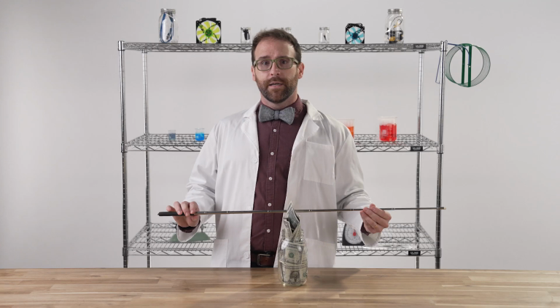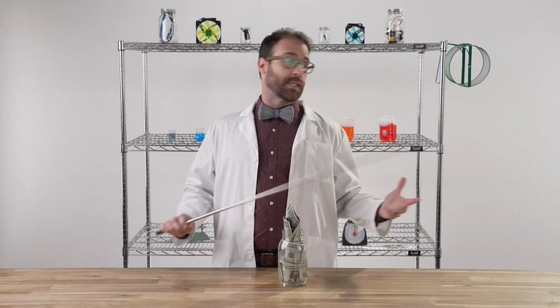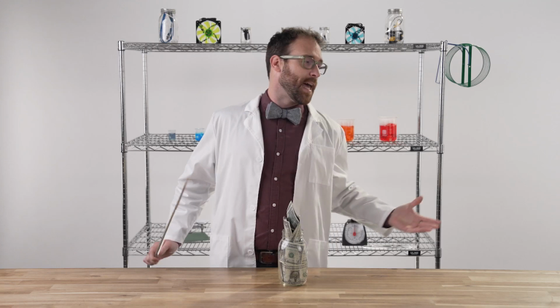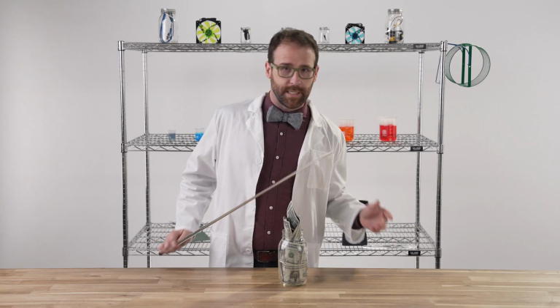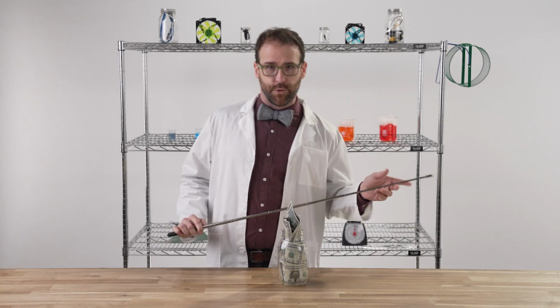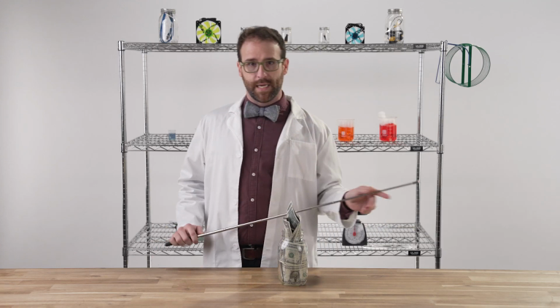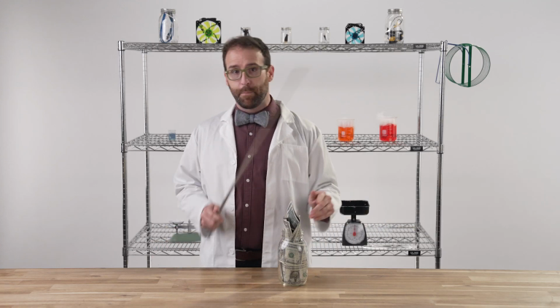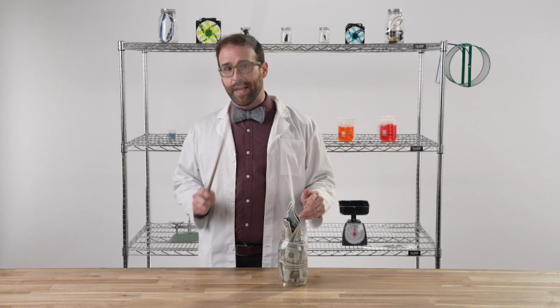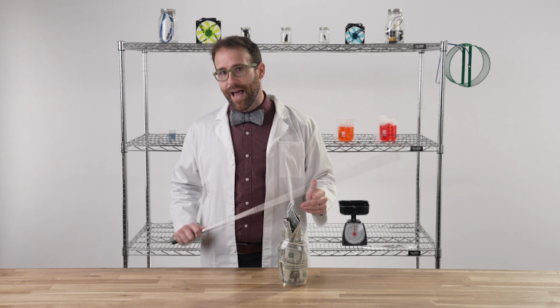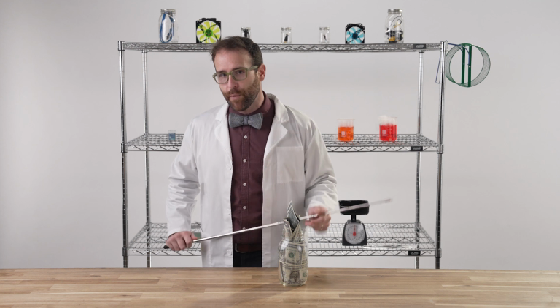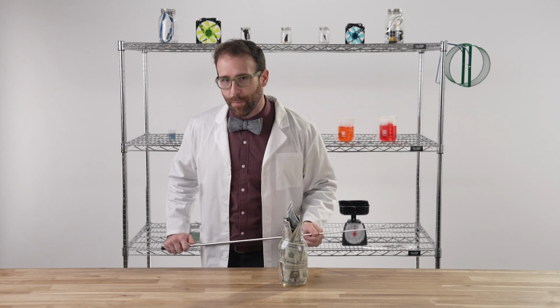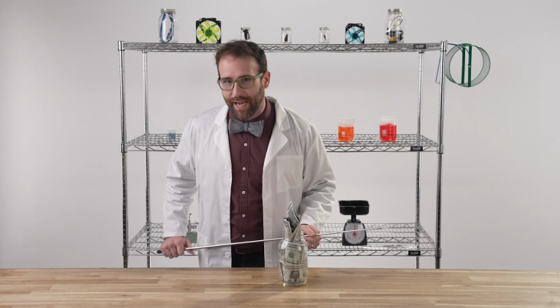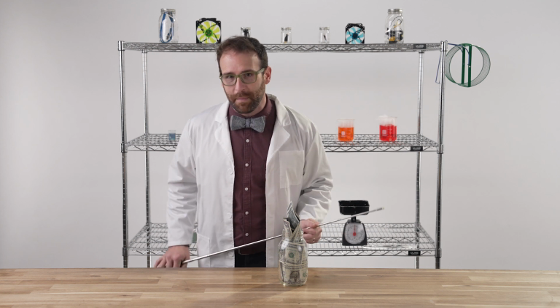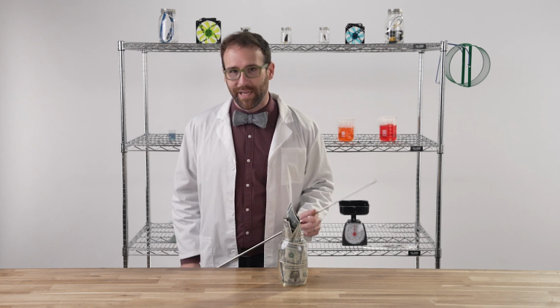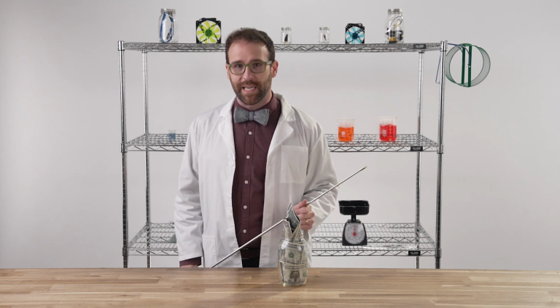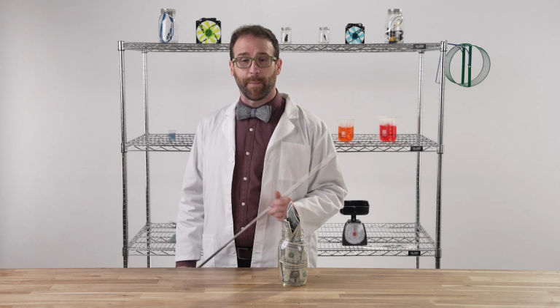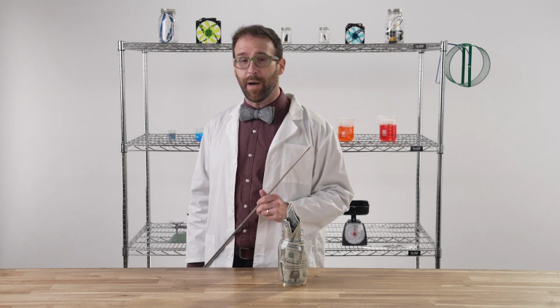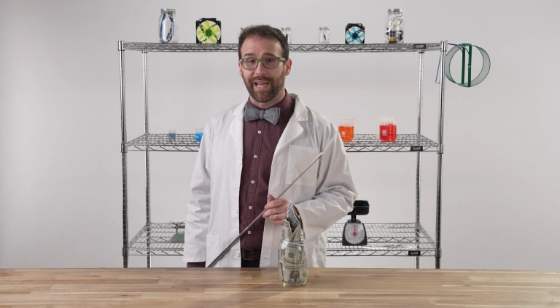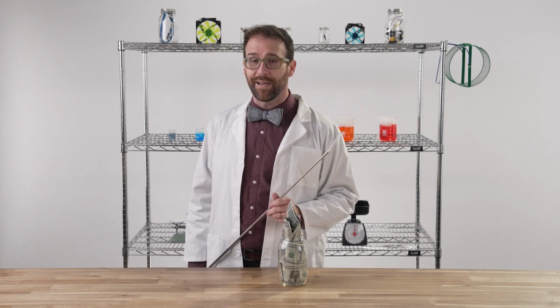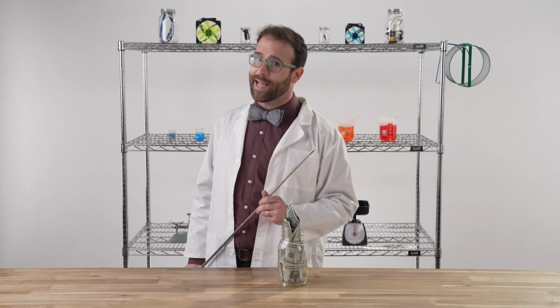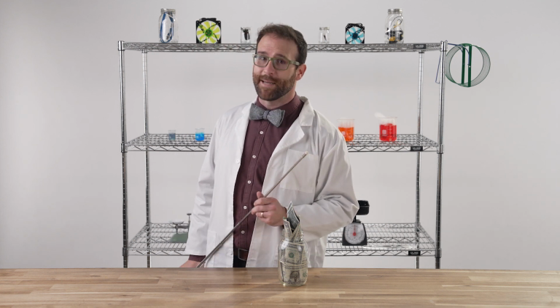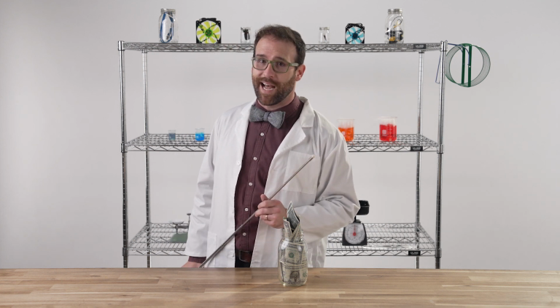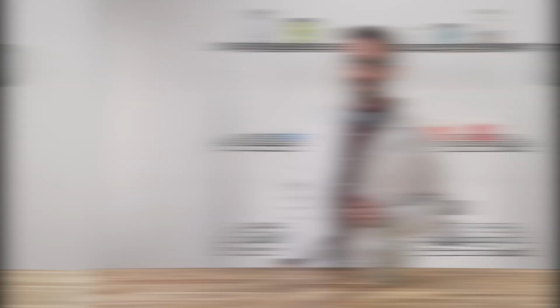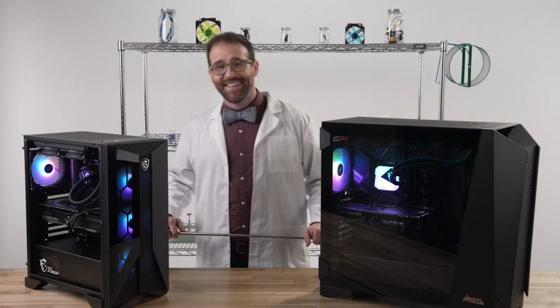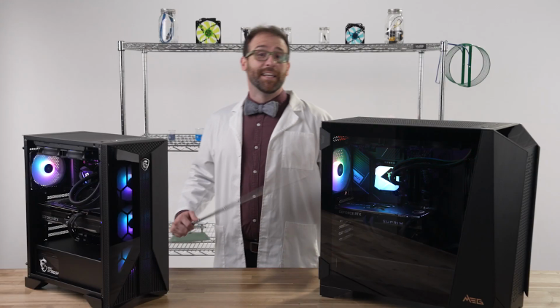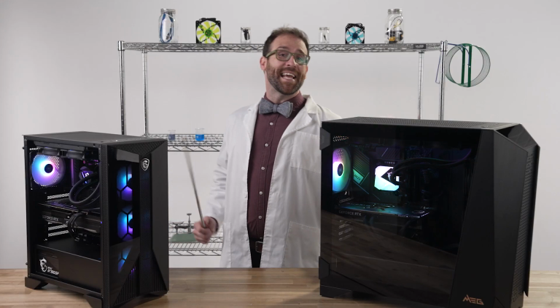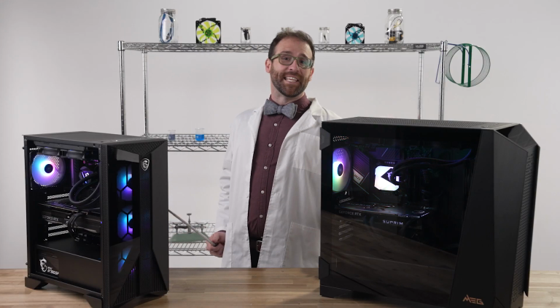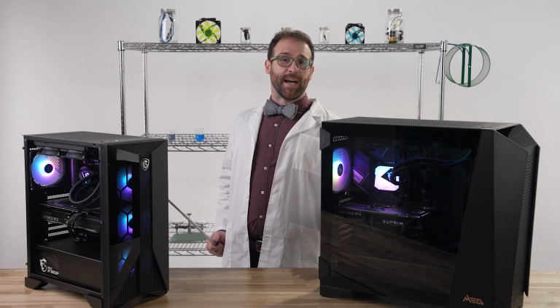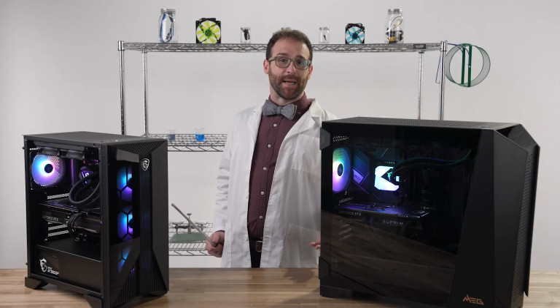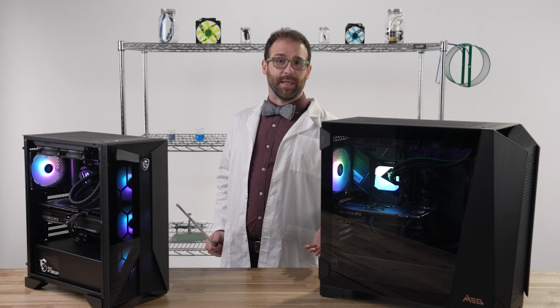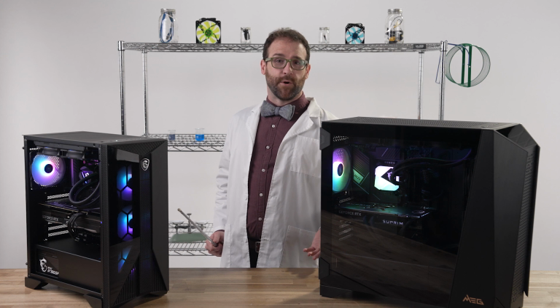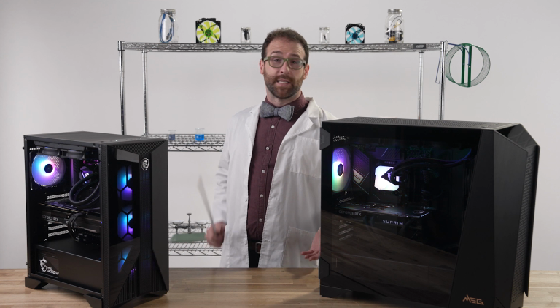Some of that is still true today, but not when you buy a gaming PC from a company like MSI. Take these fine specimens, for instance.